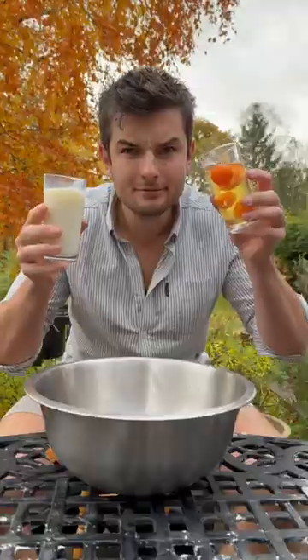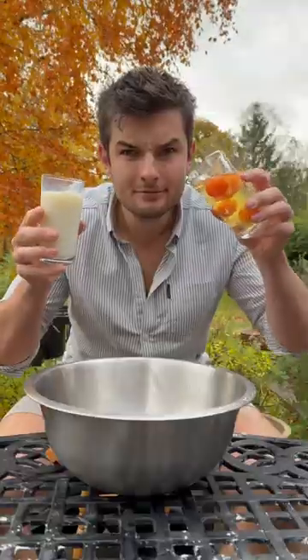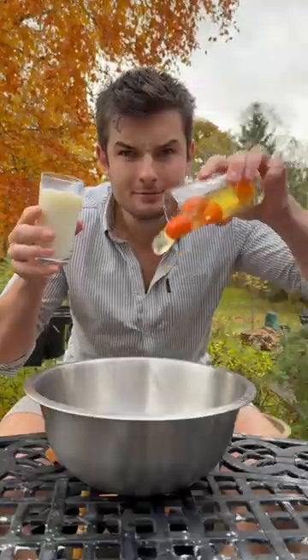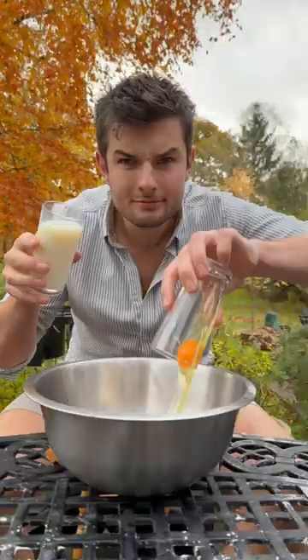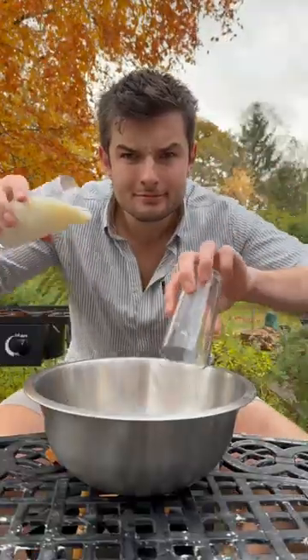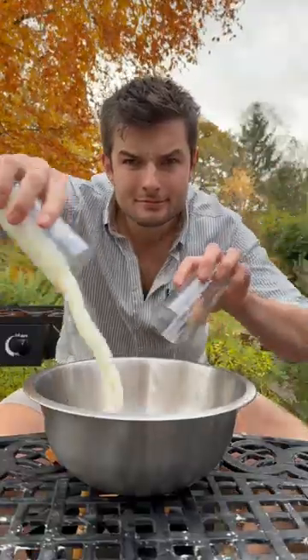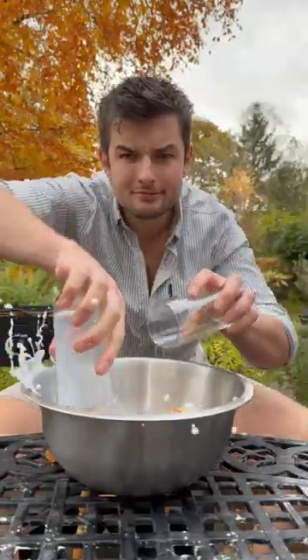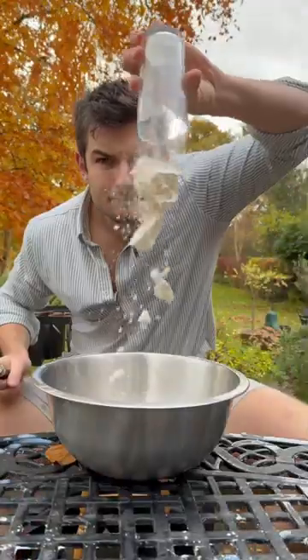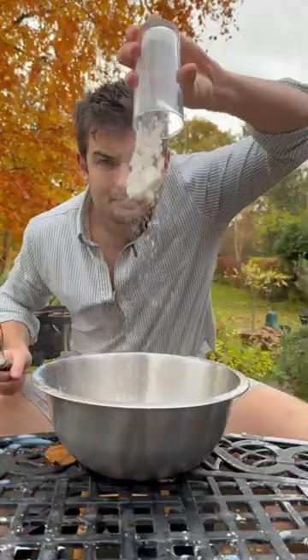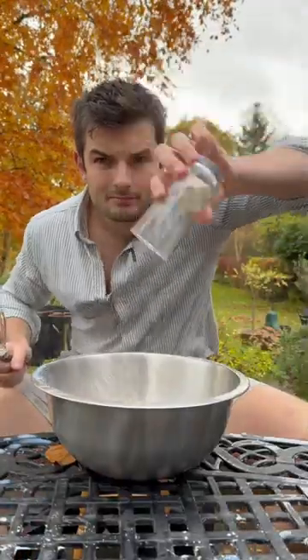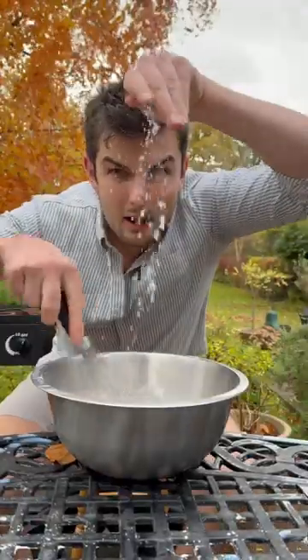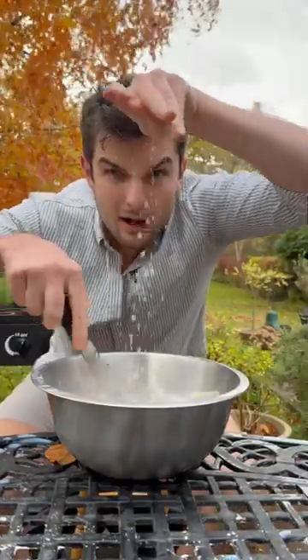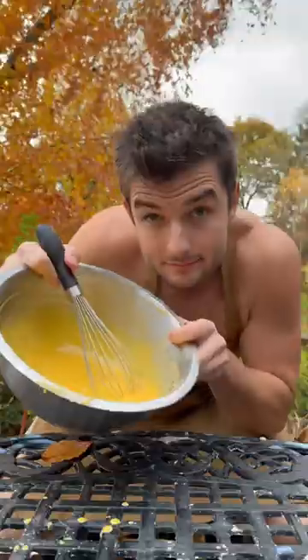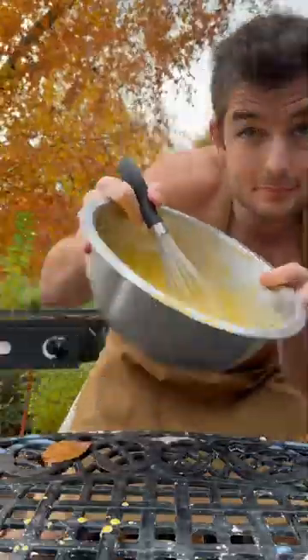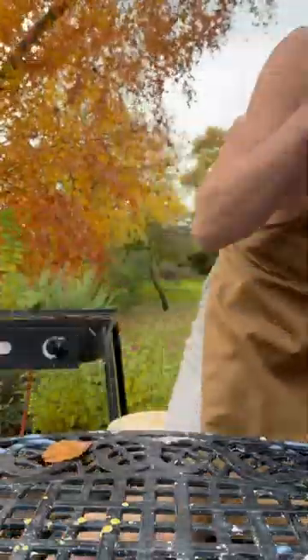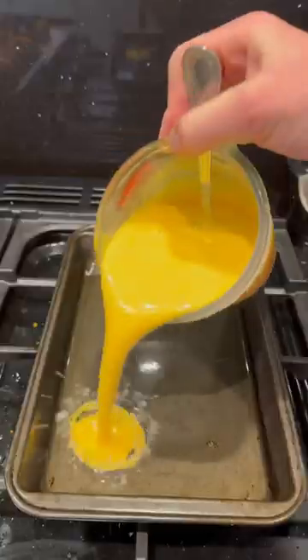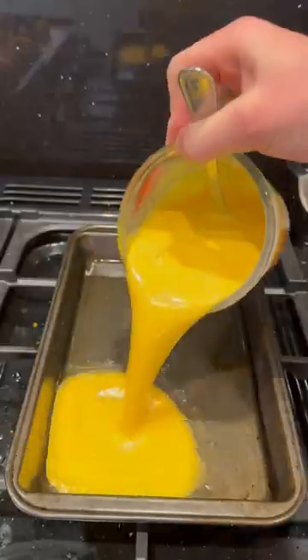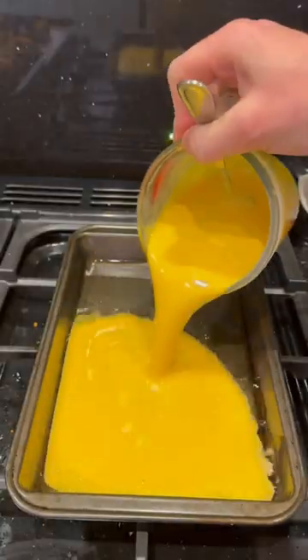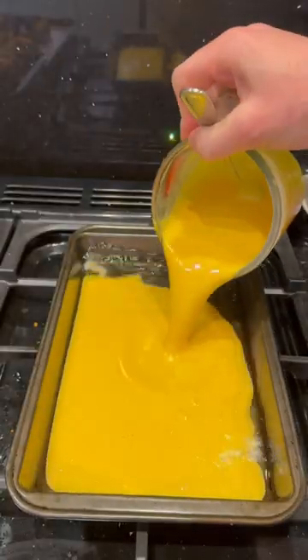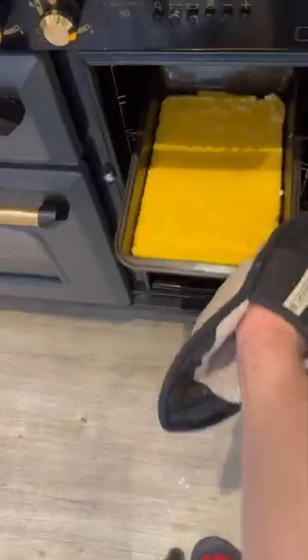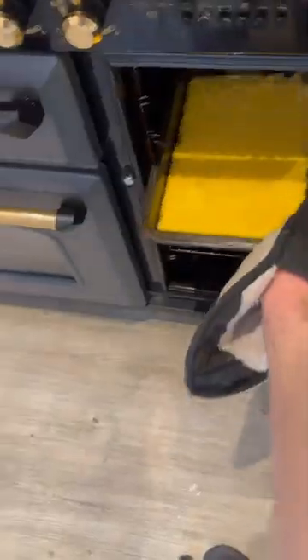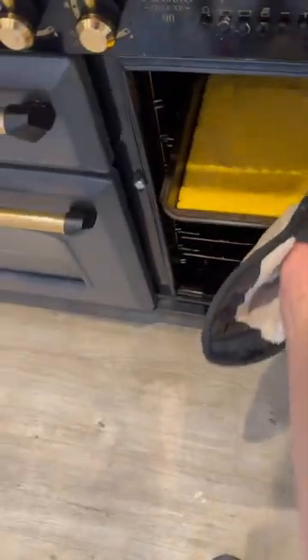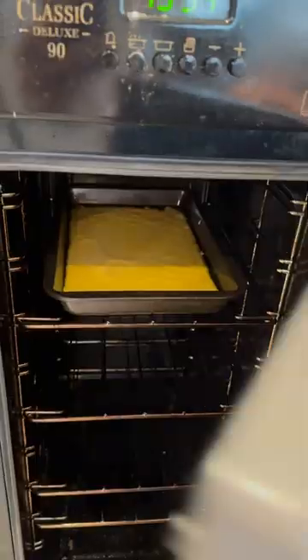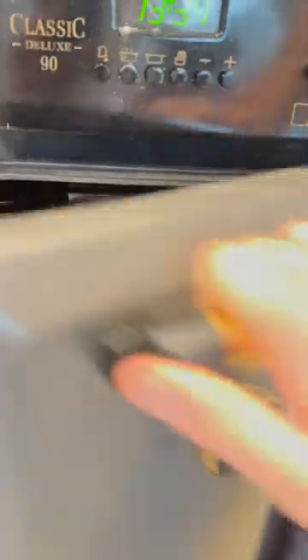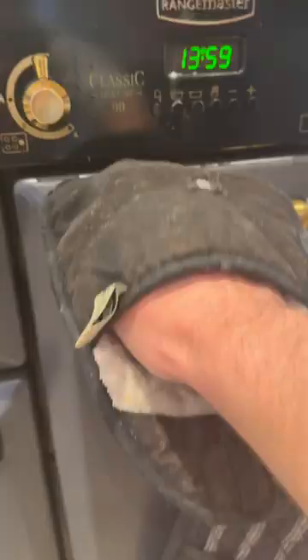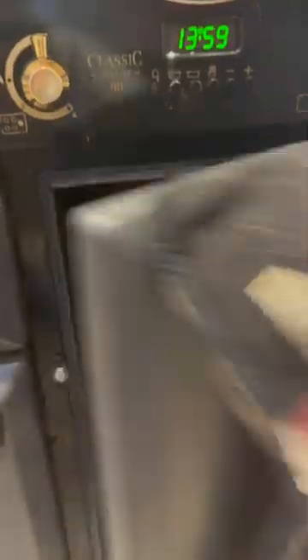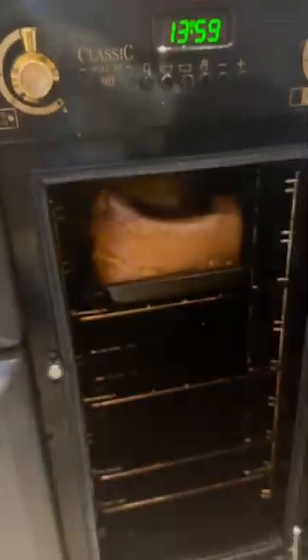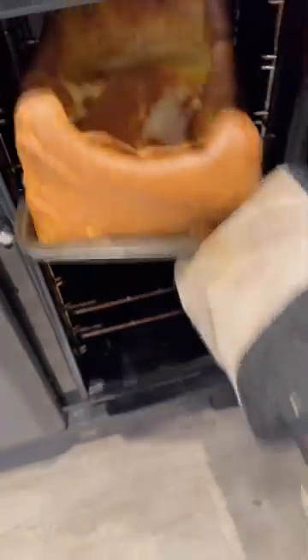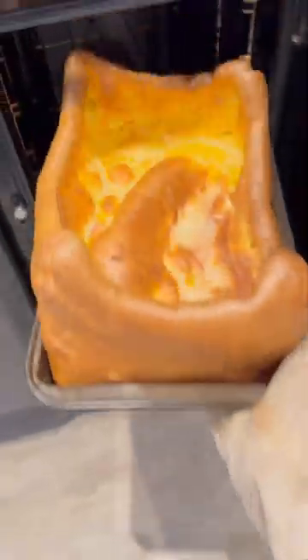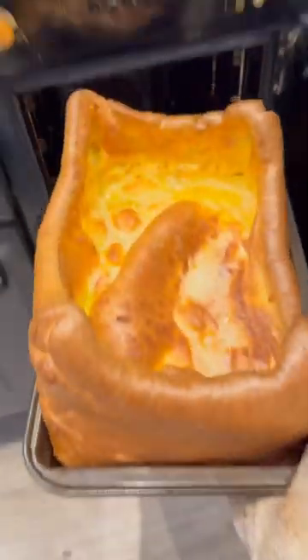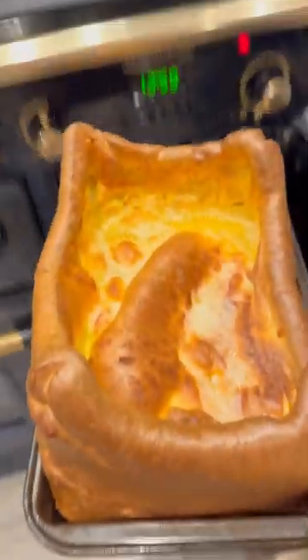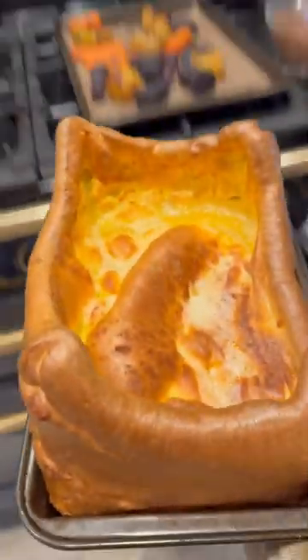Then I'll get equal volume eggs, milk and flour, whisk up with some salt and keep cool before pouring into hot oil and bake to make this amazing Yorkshire pudding.